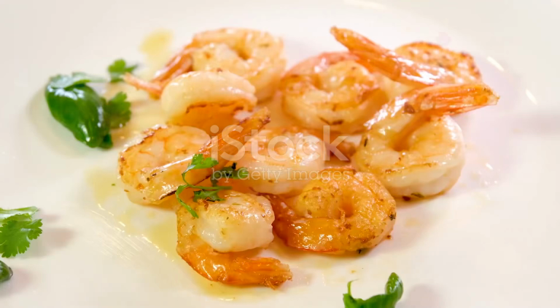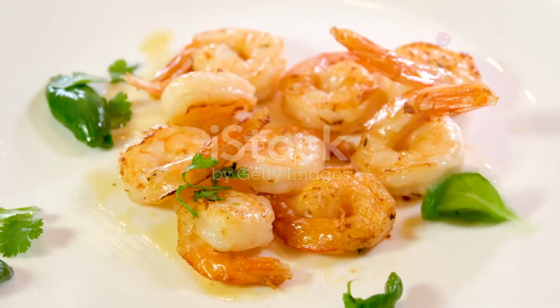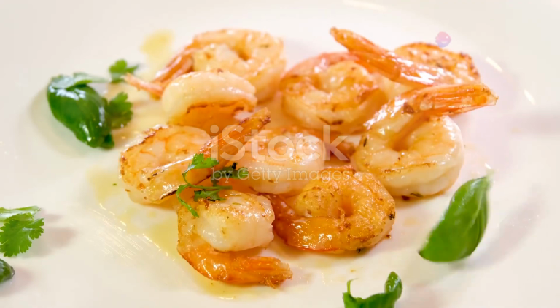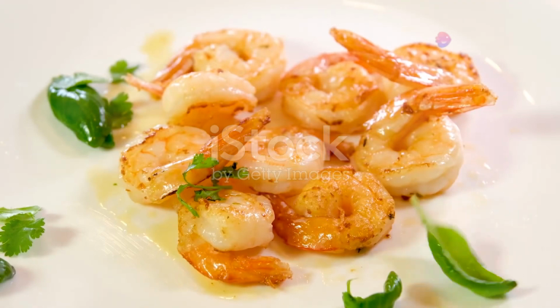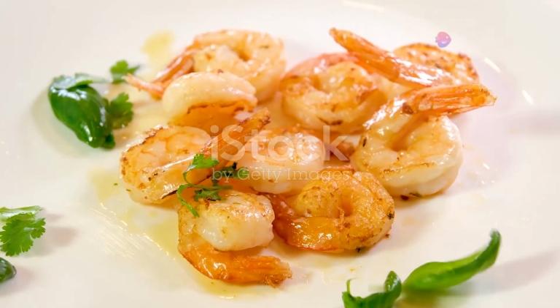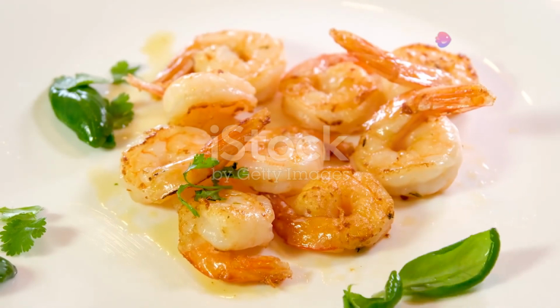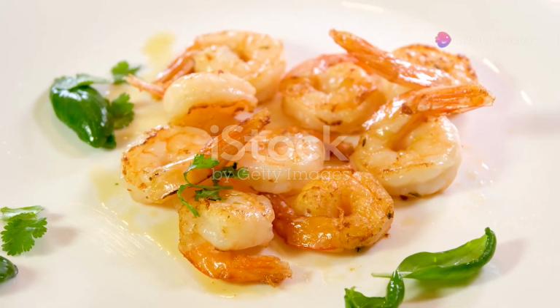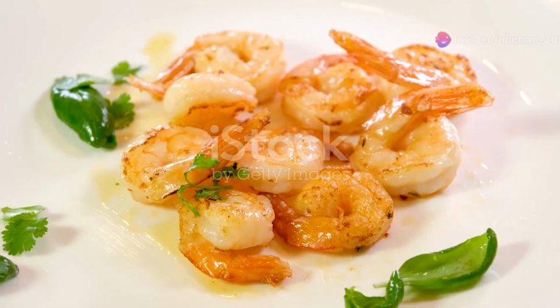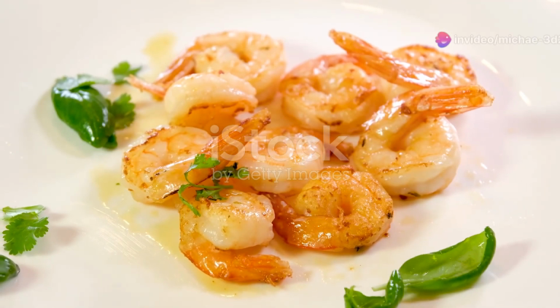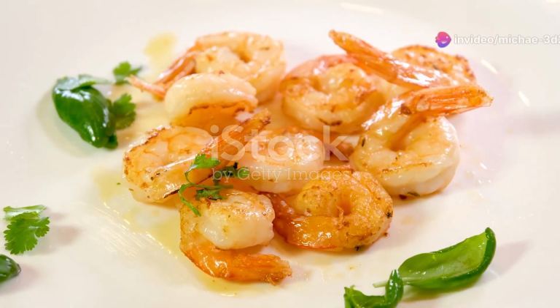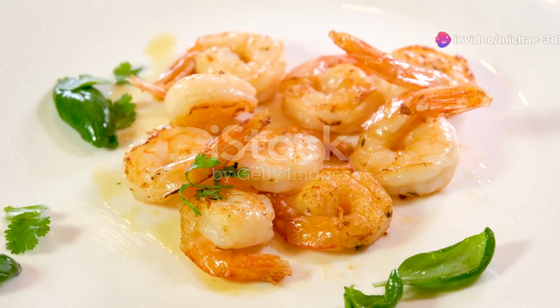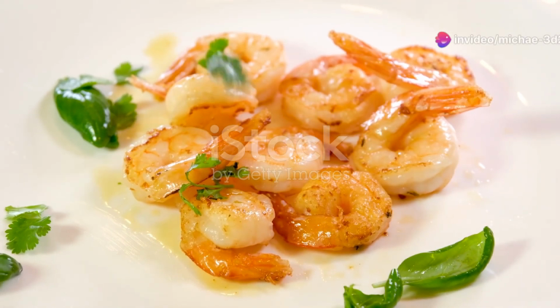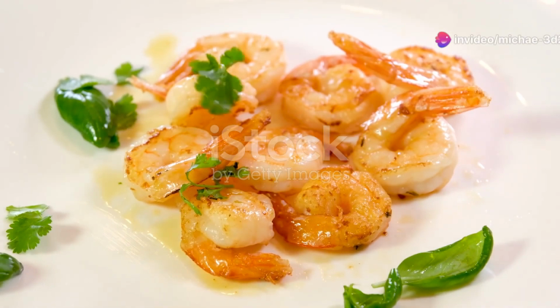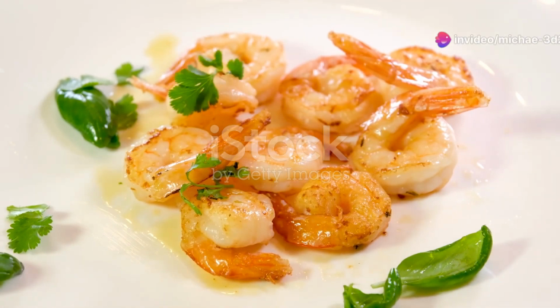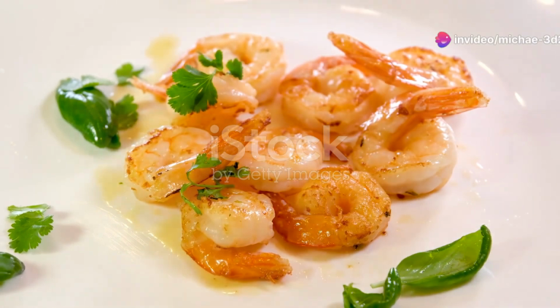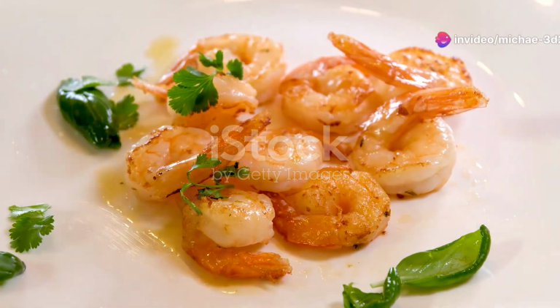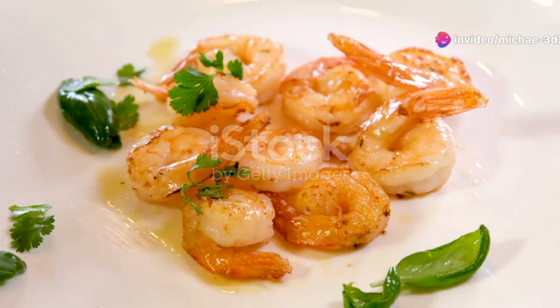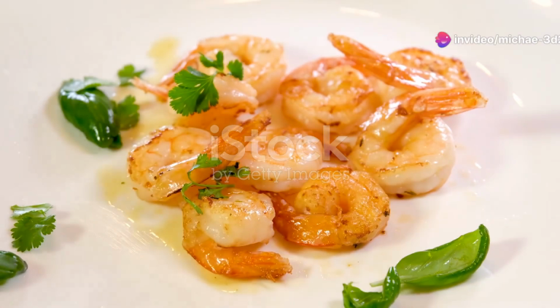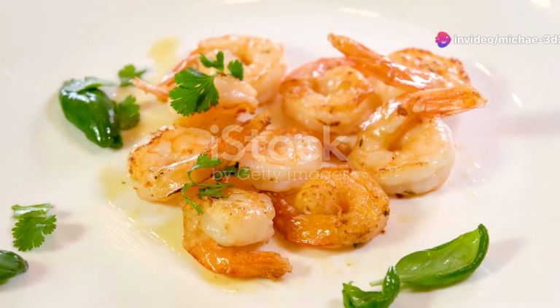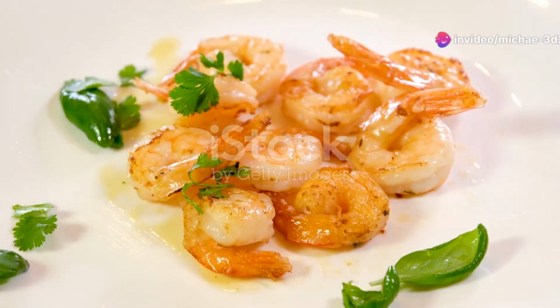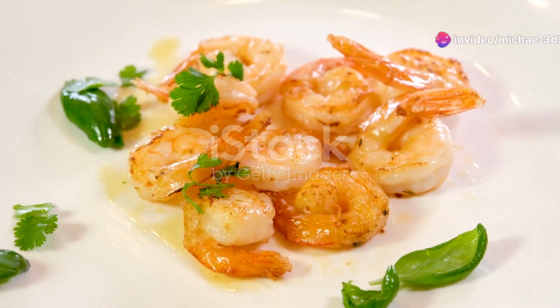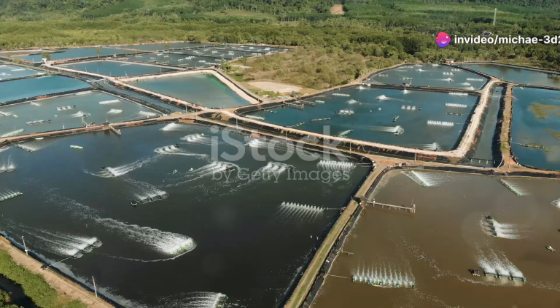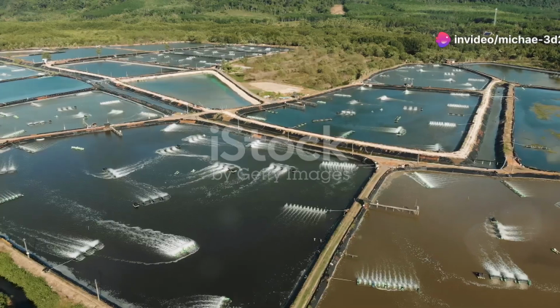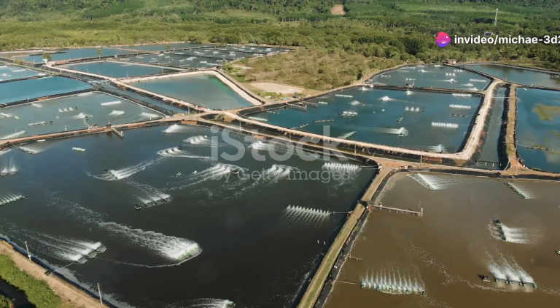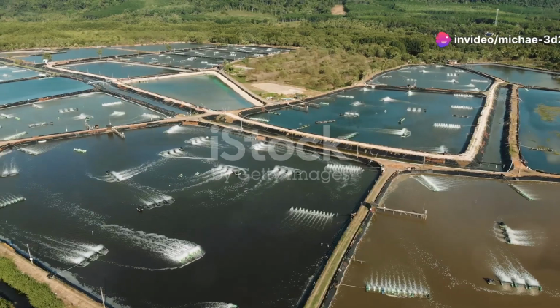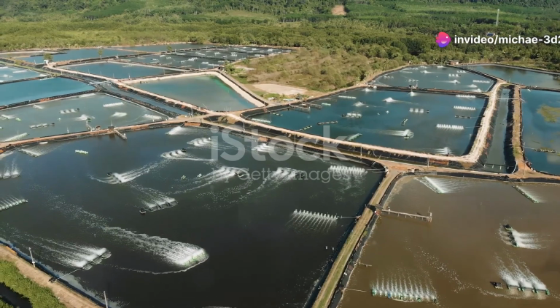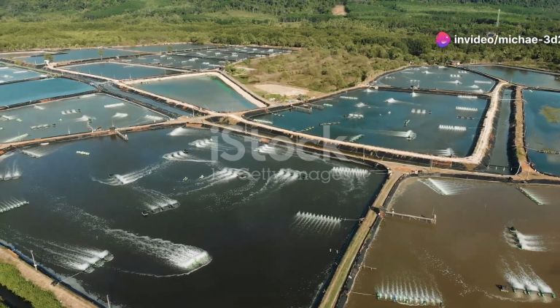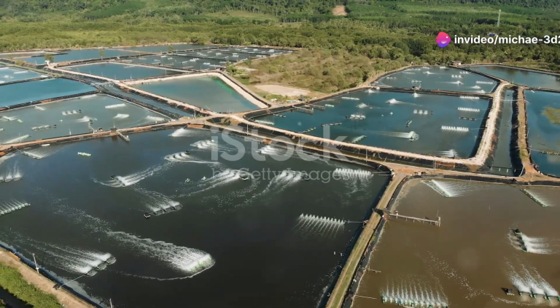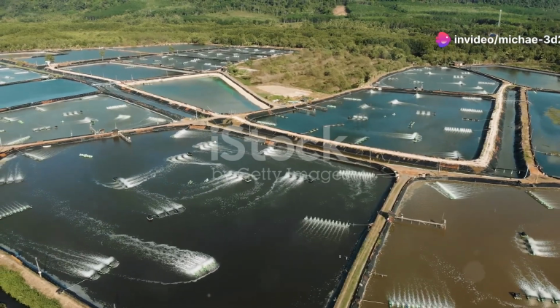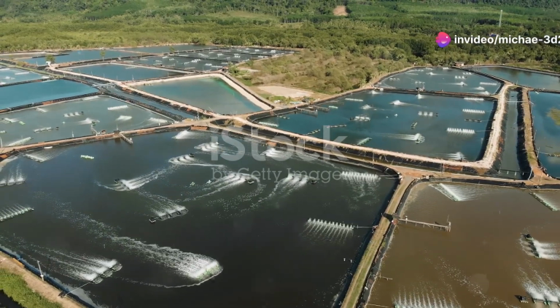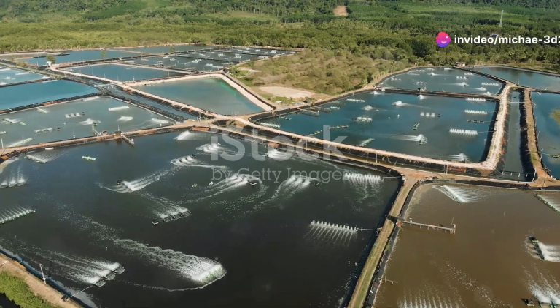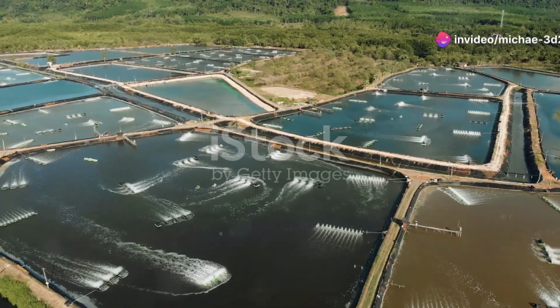Why do 70% of shrimp on your plate come from farms? Let's uncover the secrets of shrimp farming.